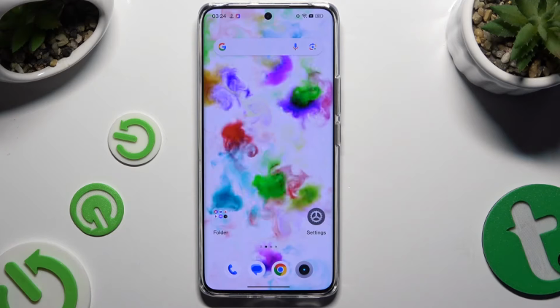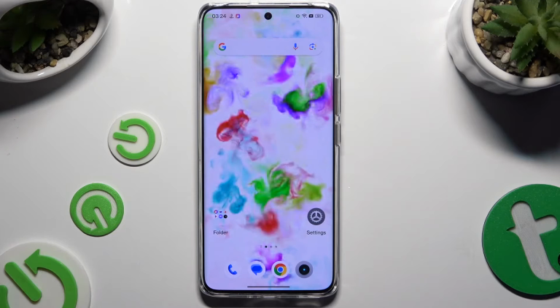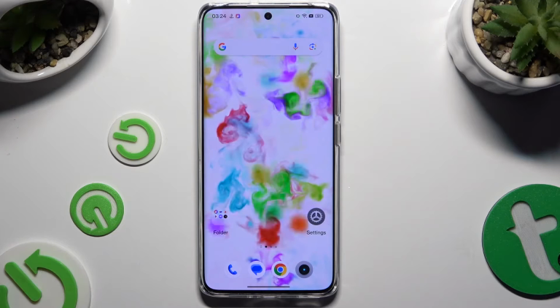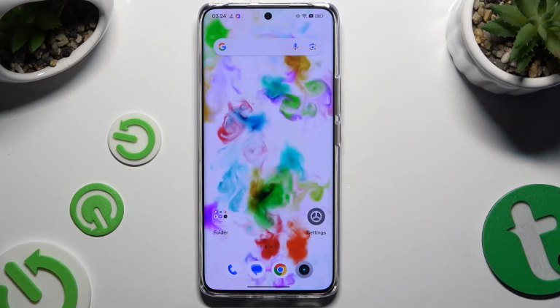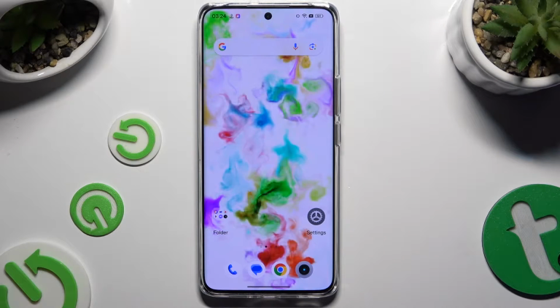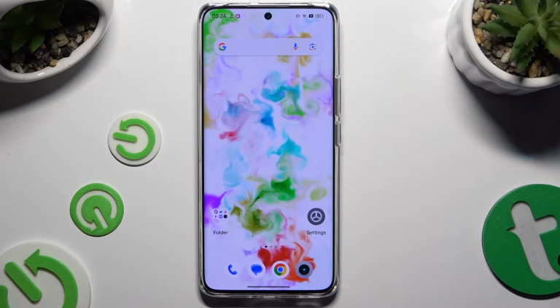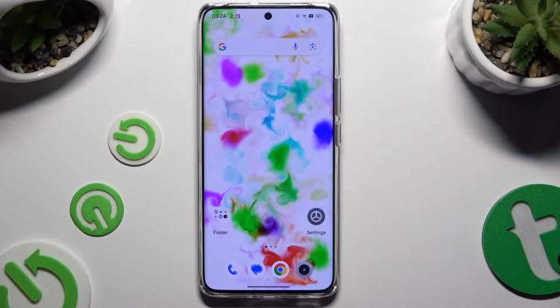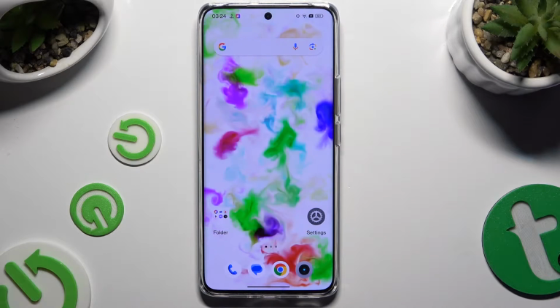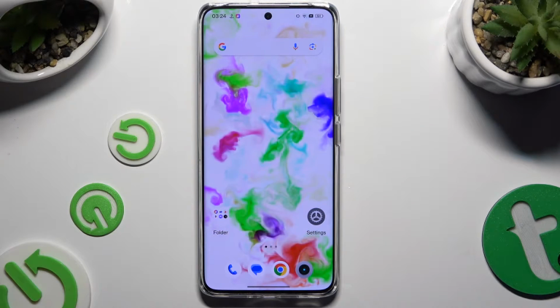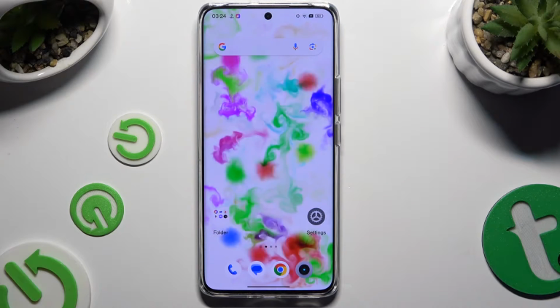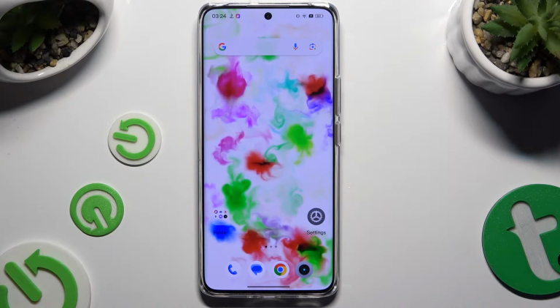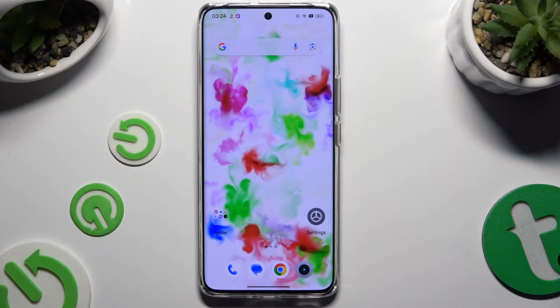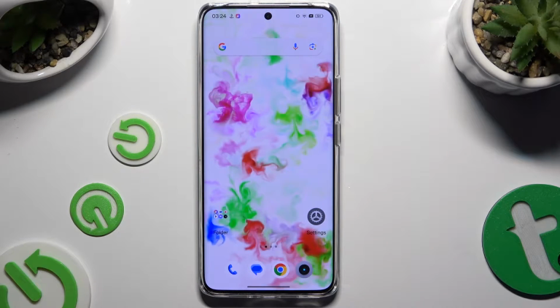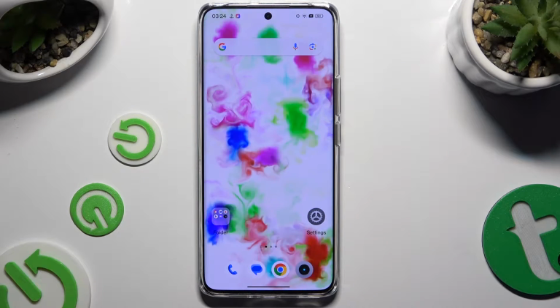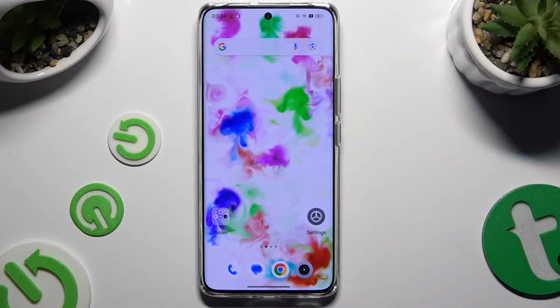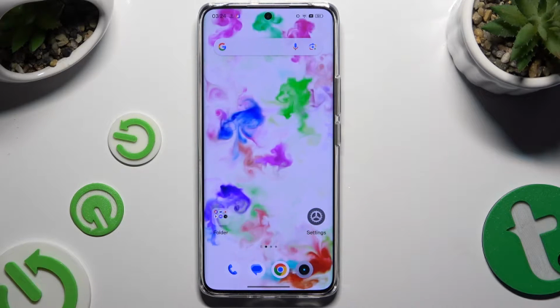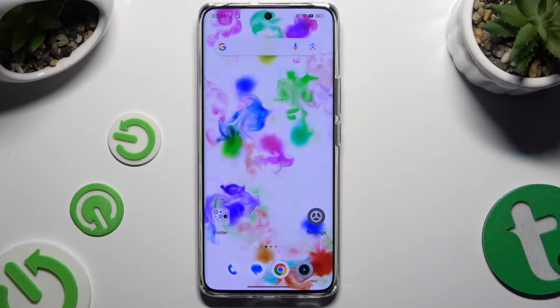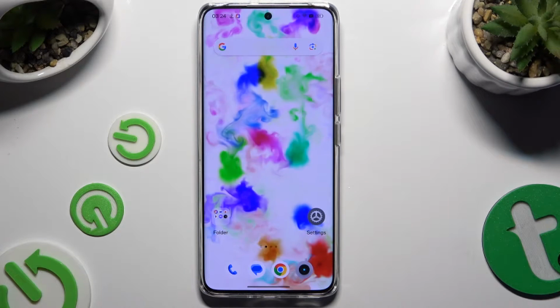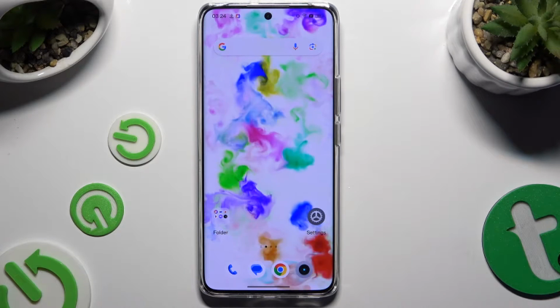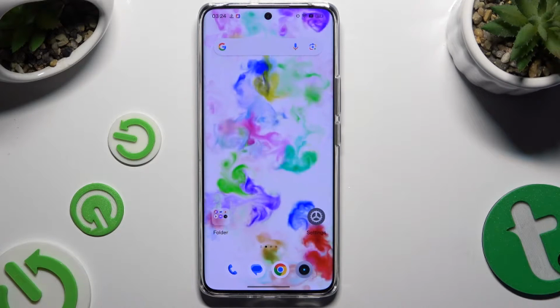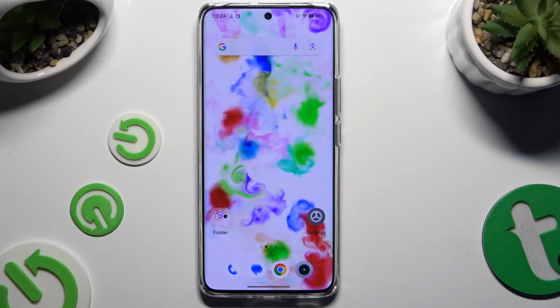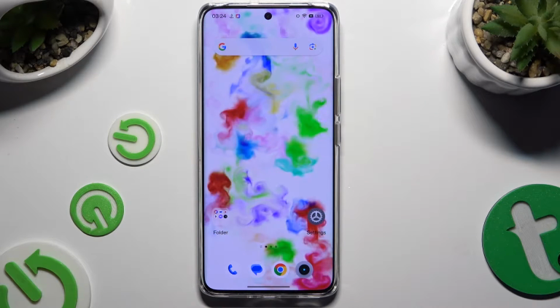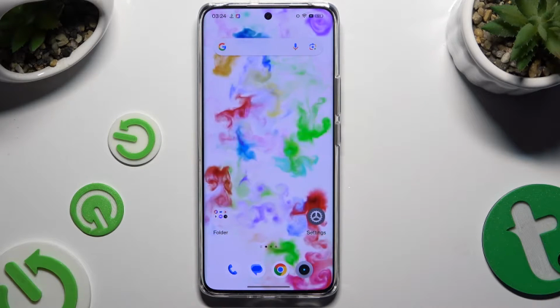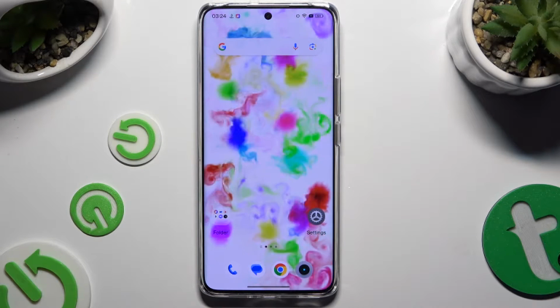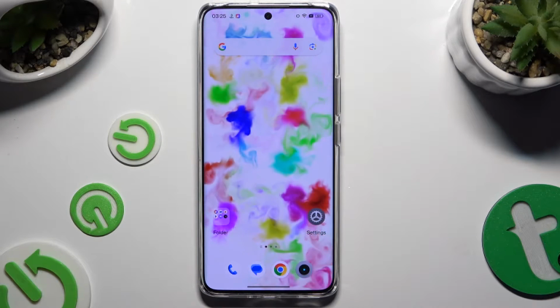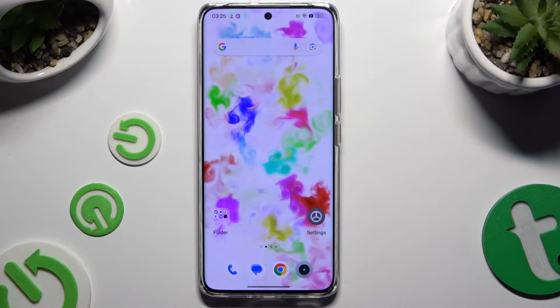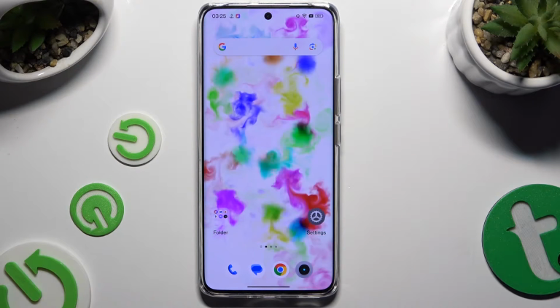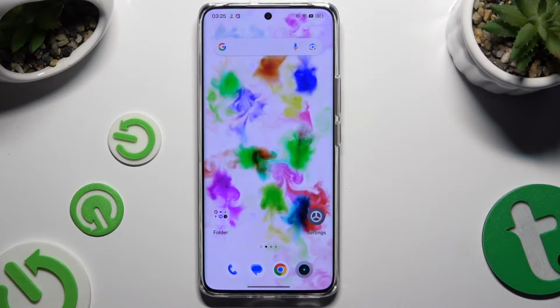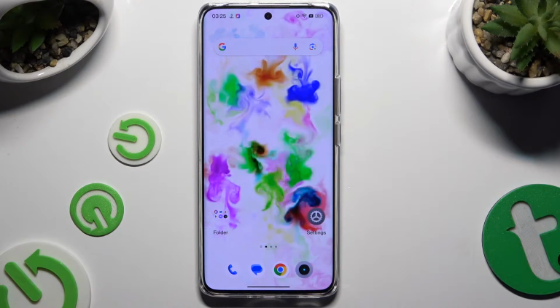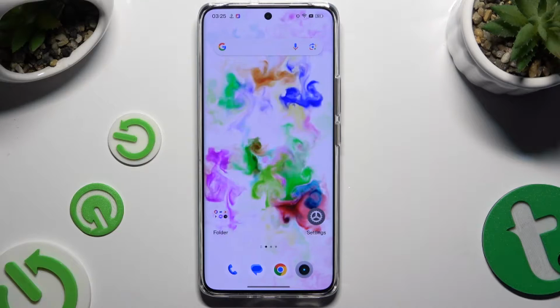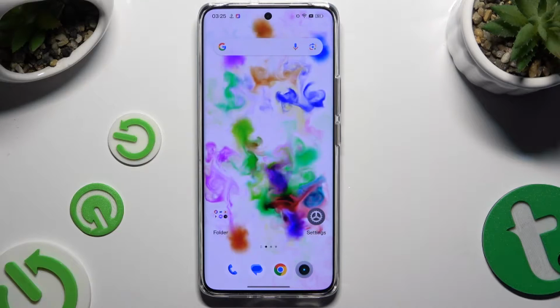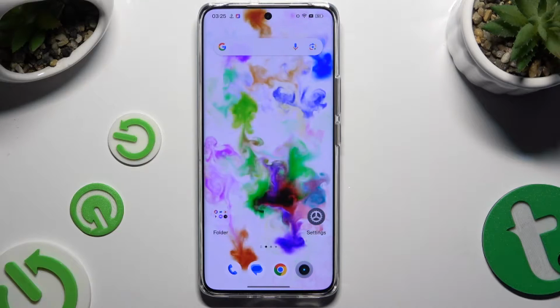In front of me is Realme 12 Pro Plus, and today I would like to show you how you can use one-handed mode.